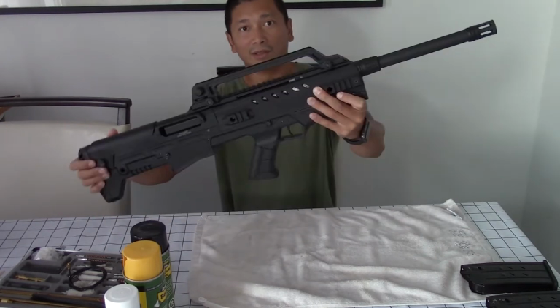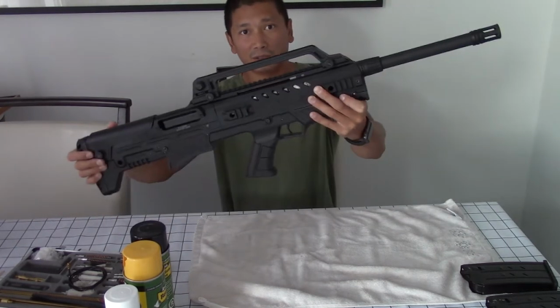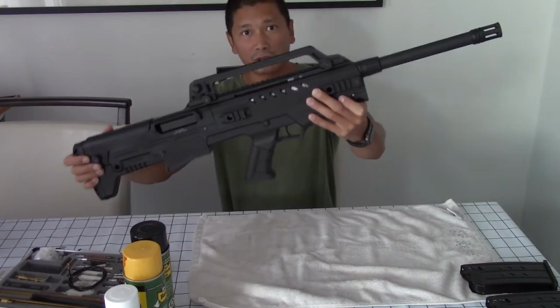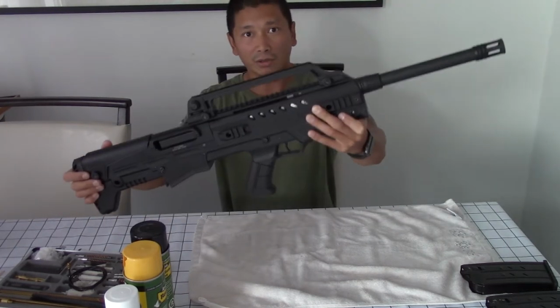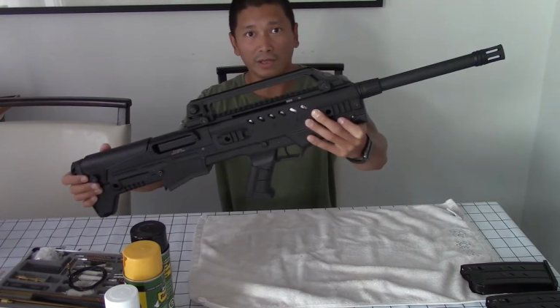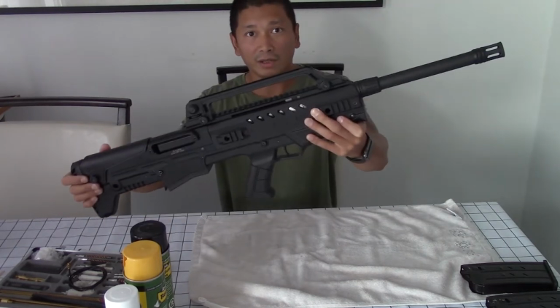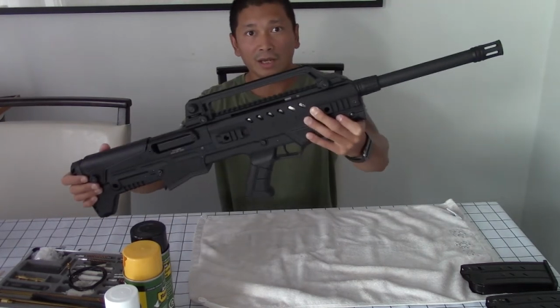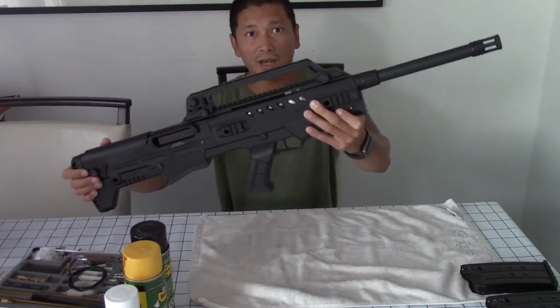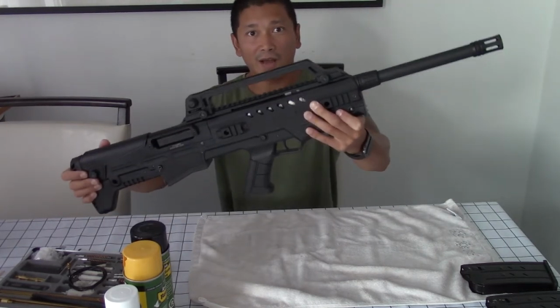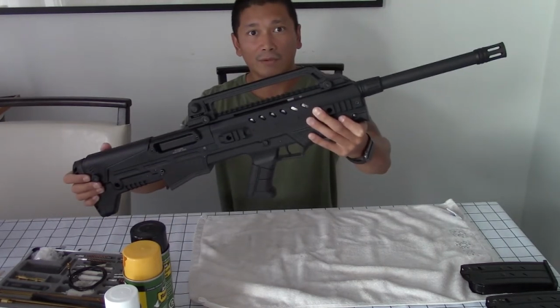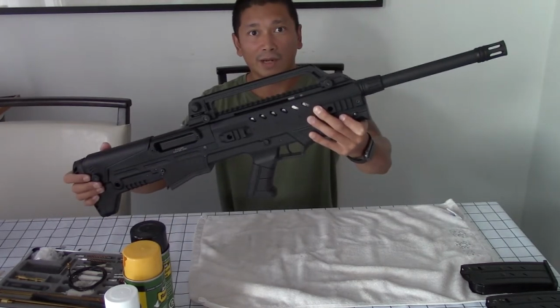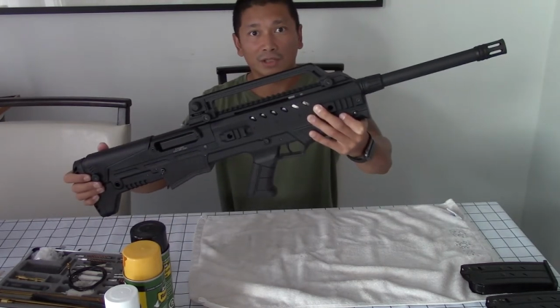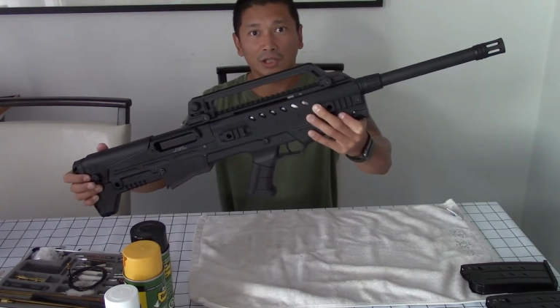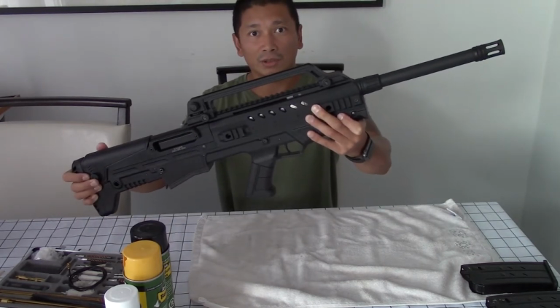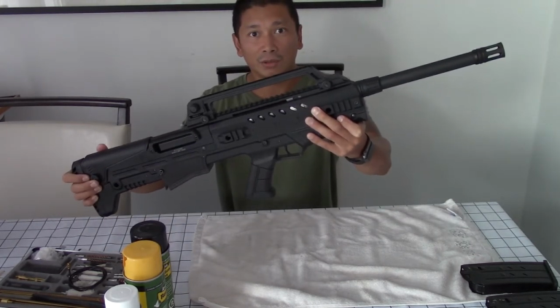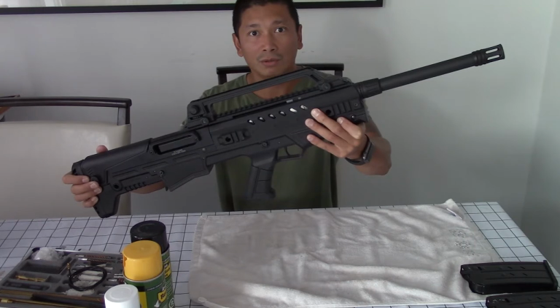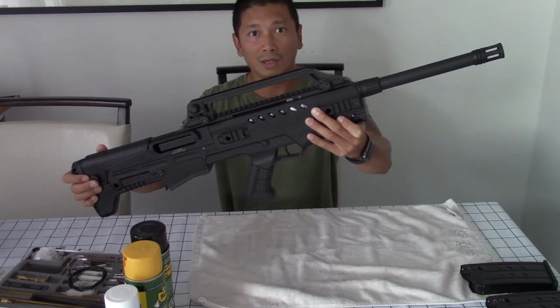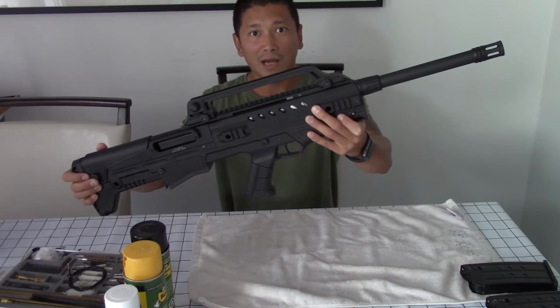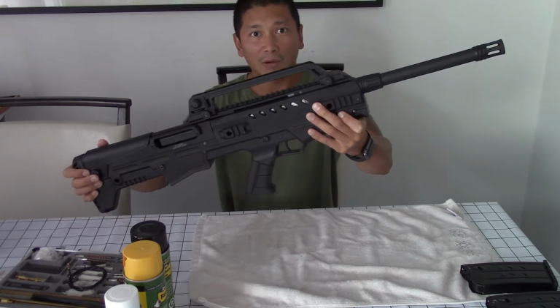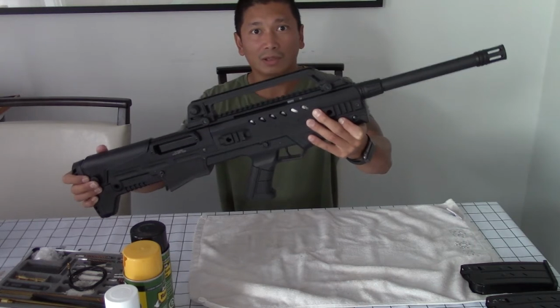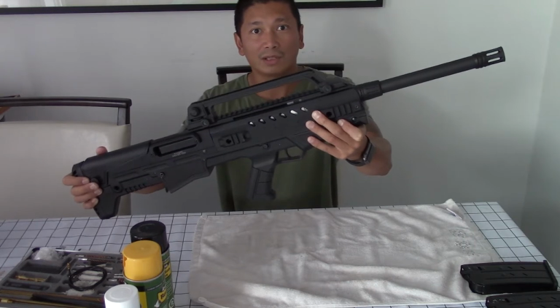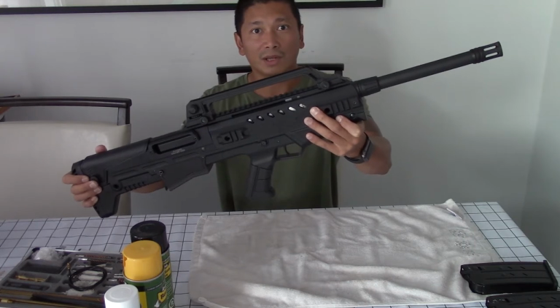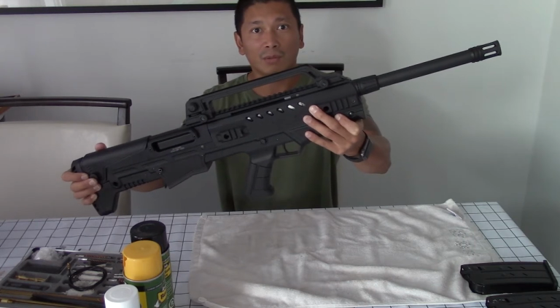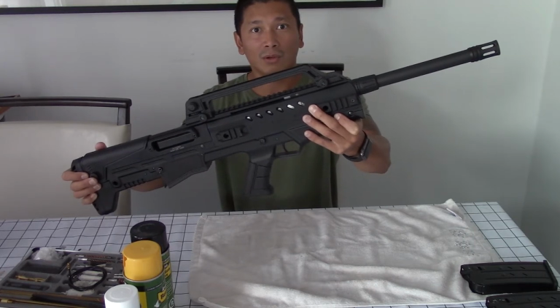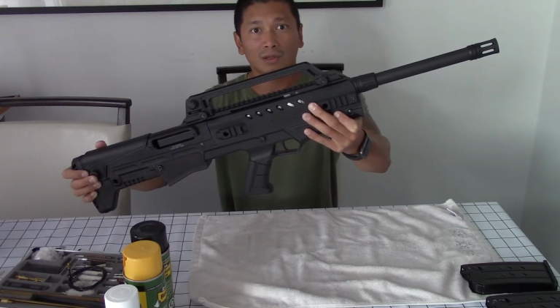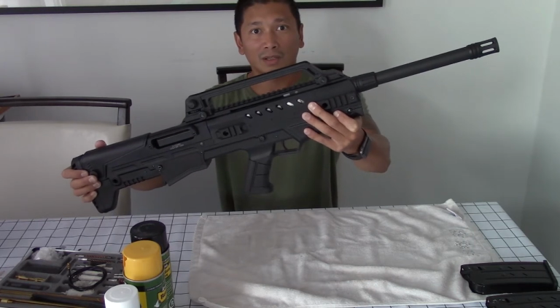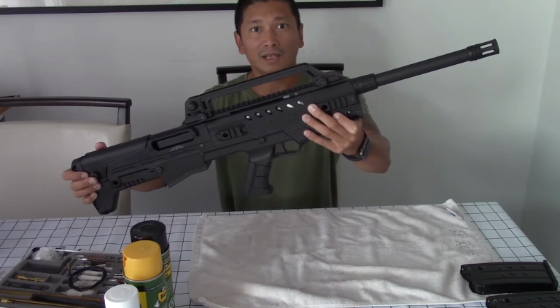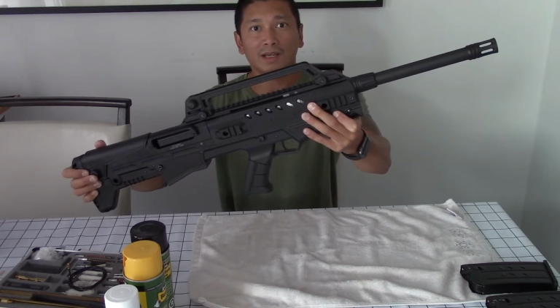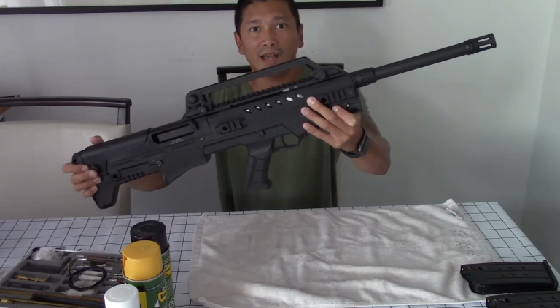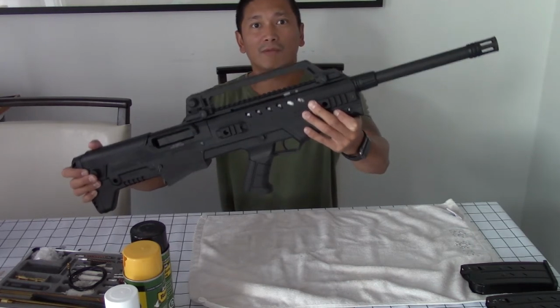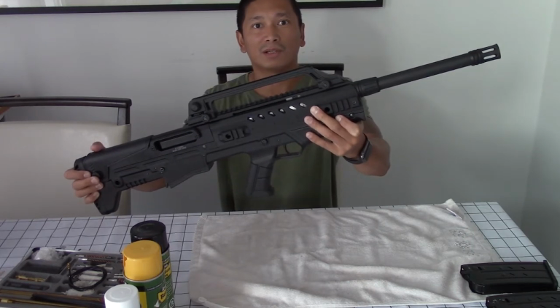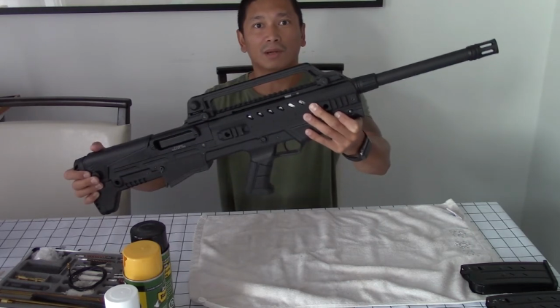This is the Charles Daly N4S G2 — how to disassemble, clean, and reassemble.